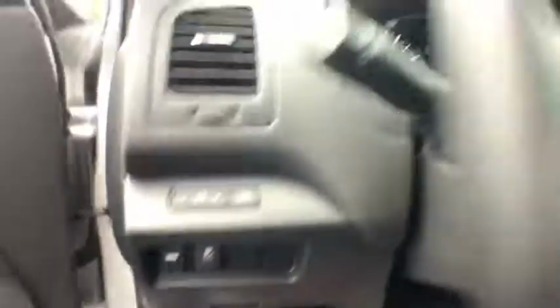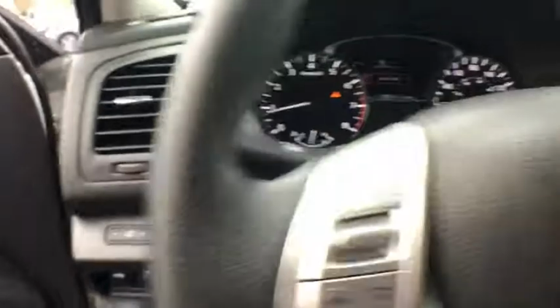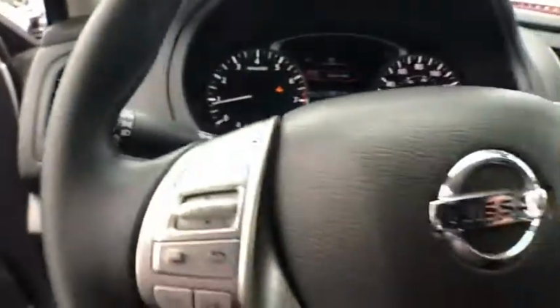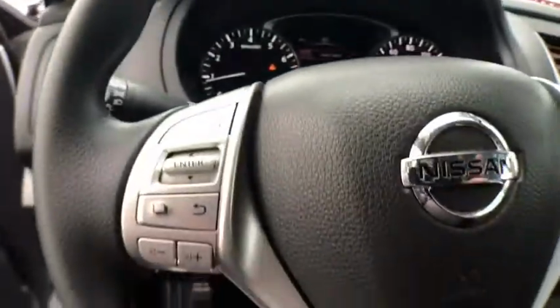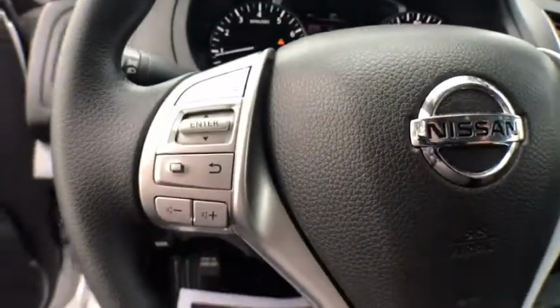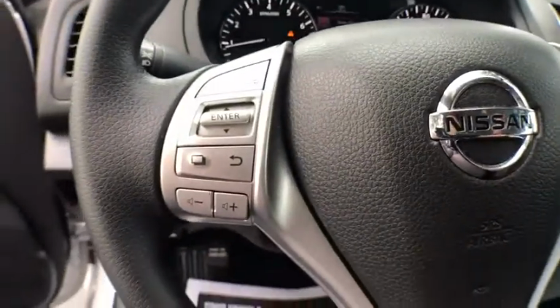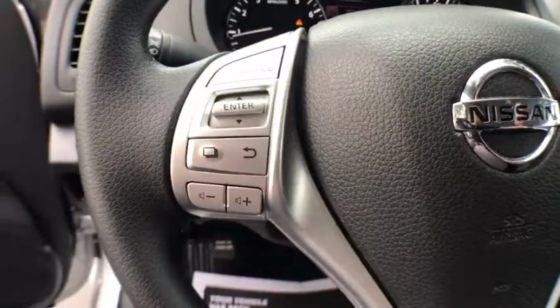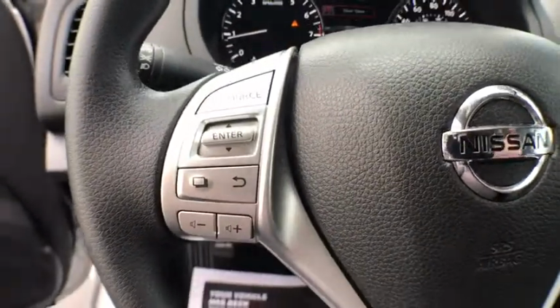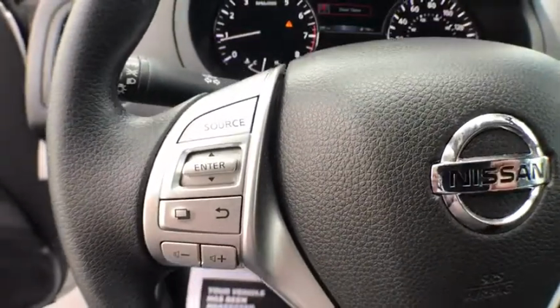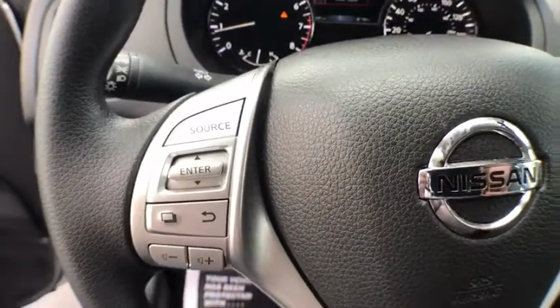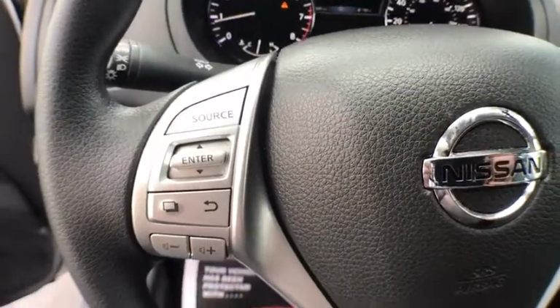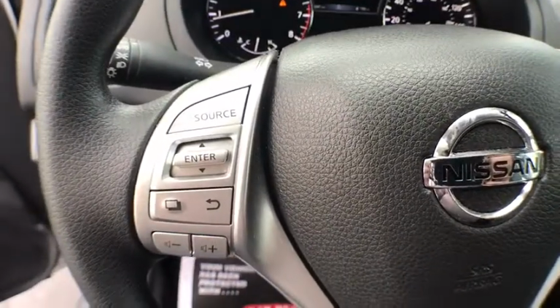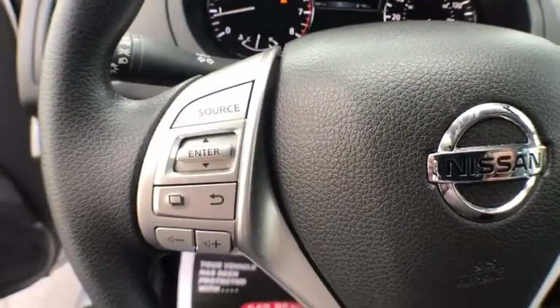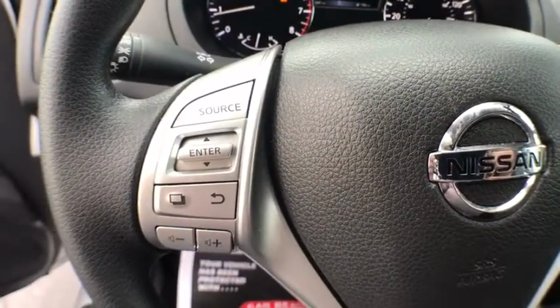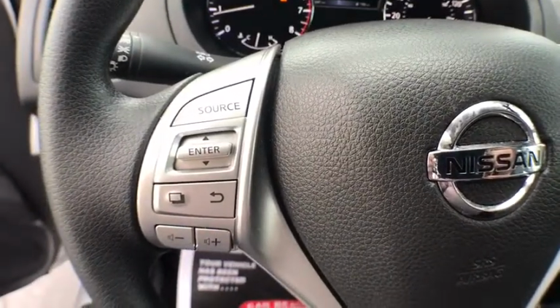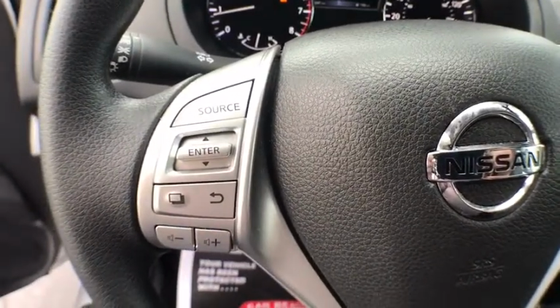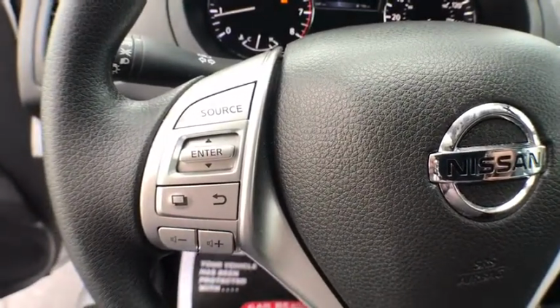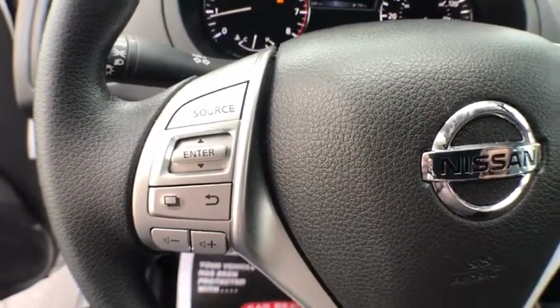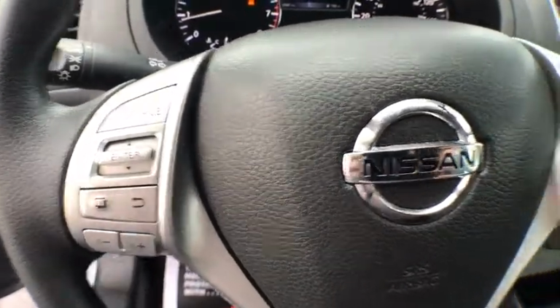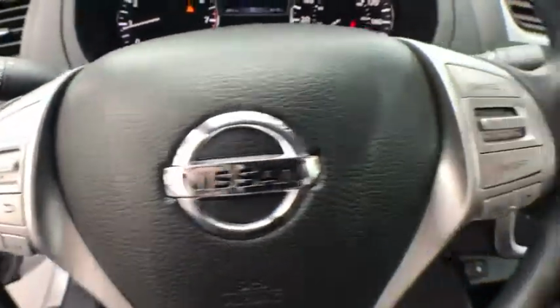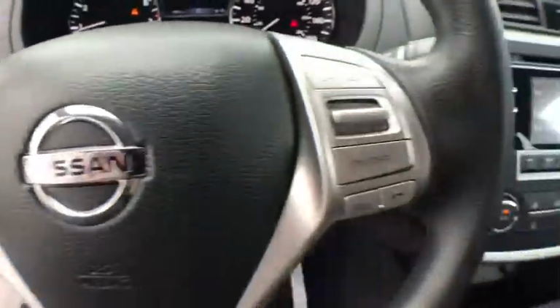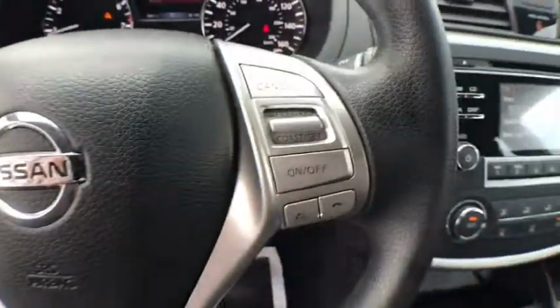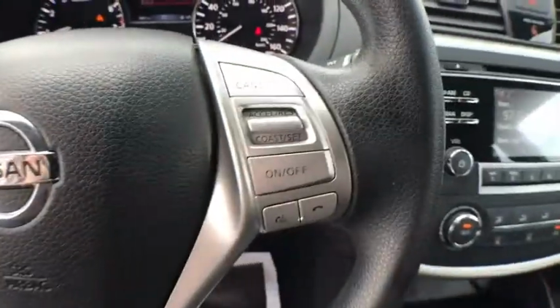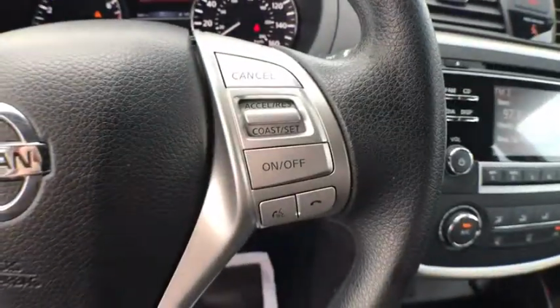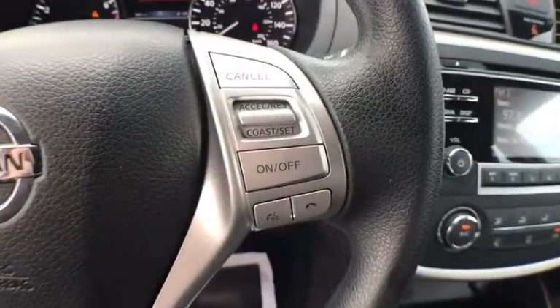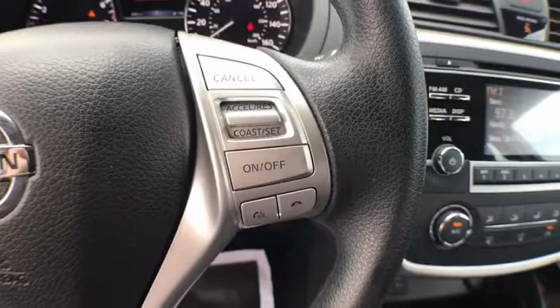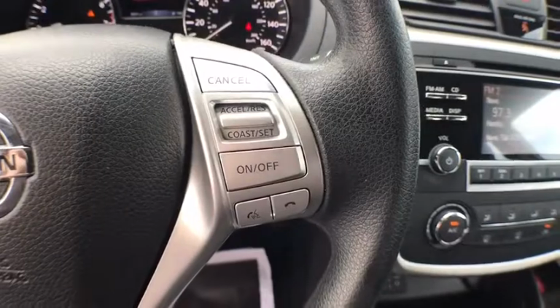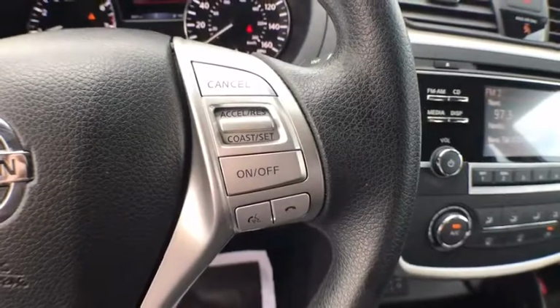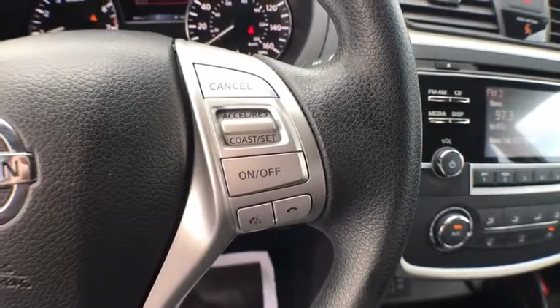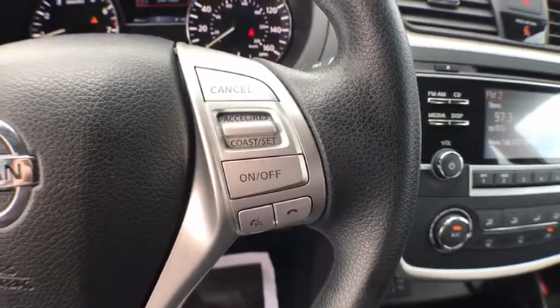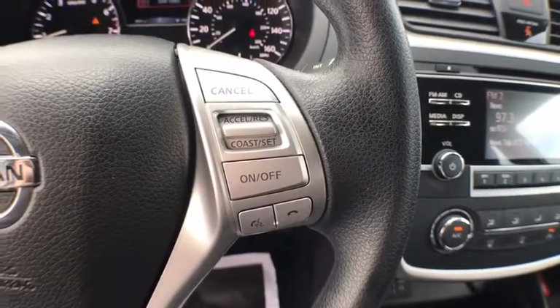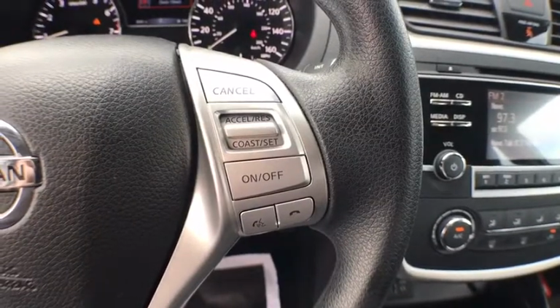Bluetooth, power steering, cruise control, center armrest, security system, clock, CD player, power windows.